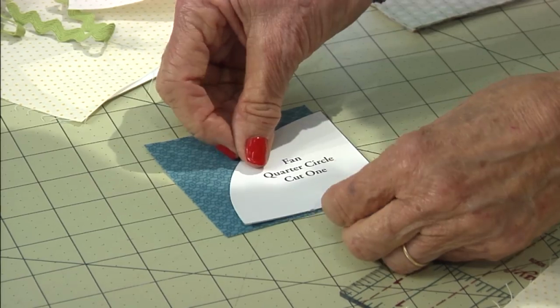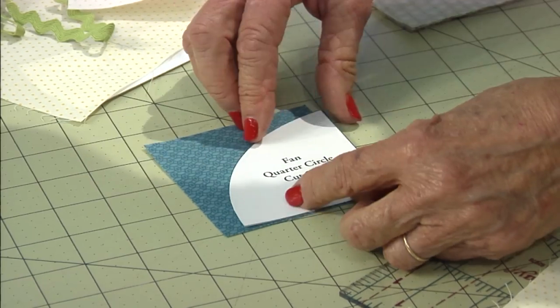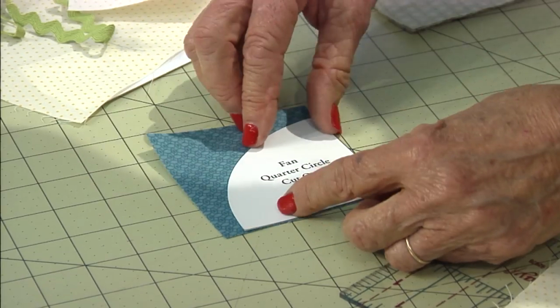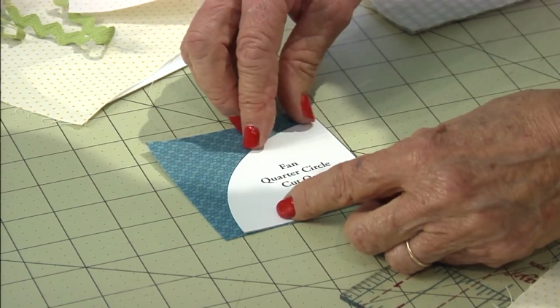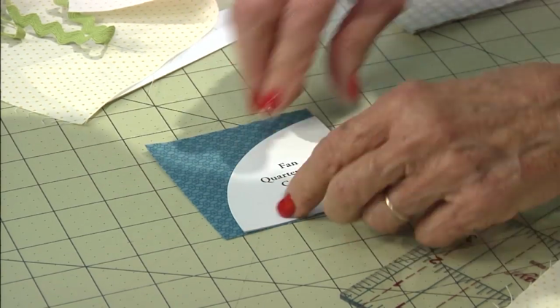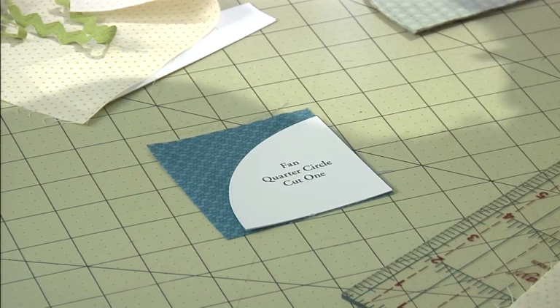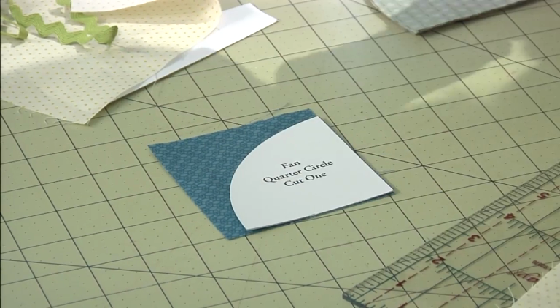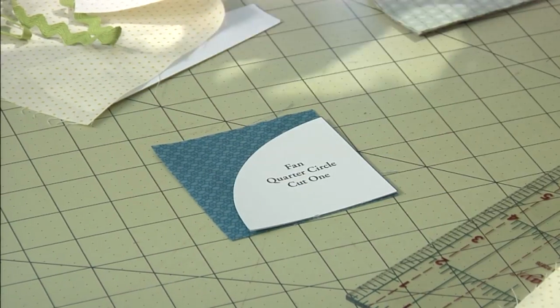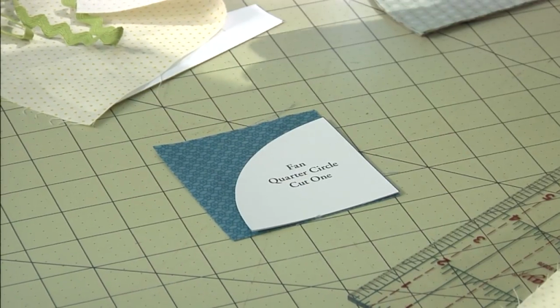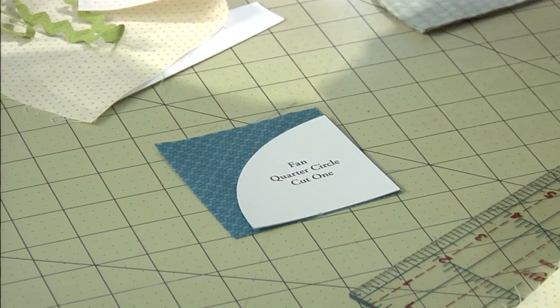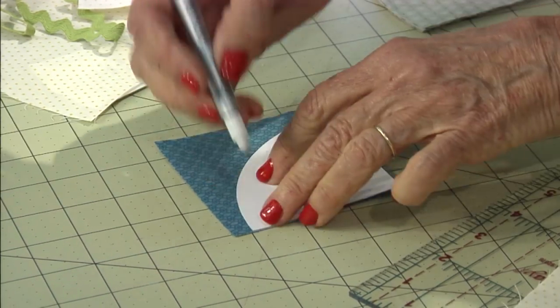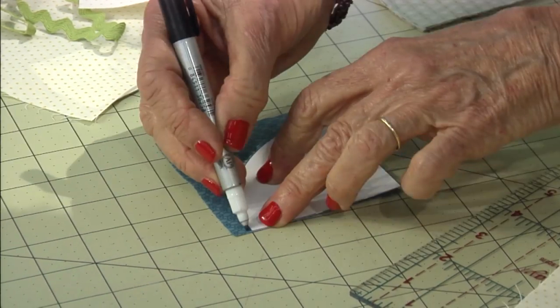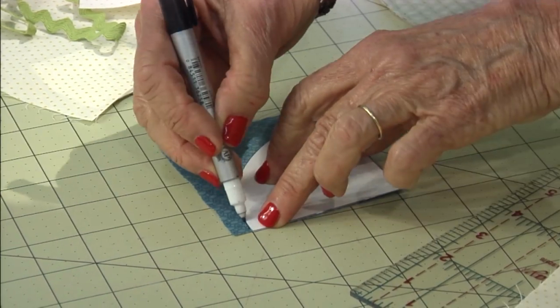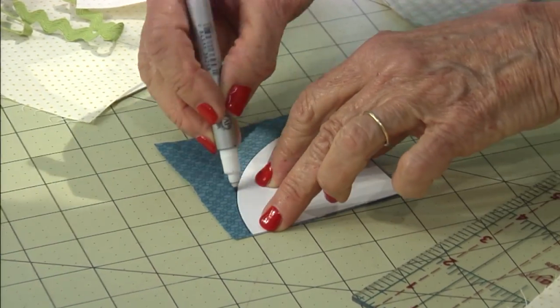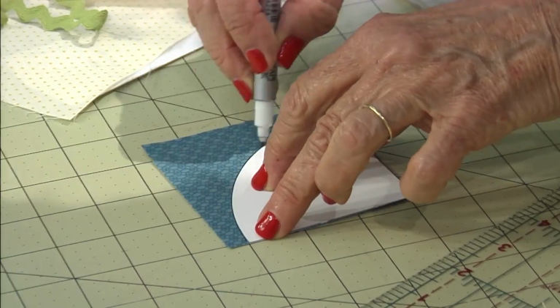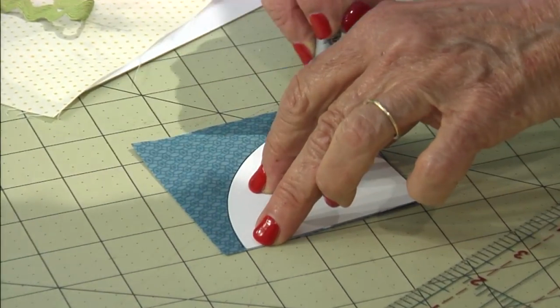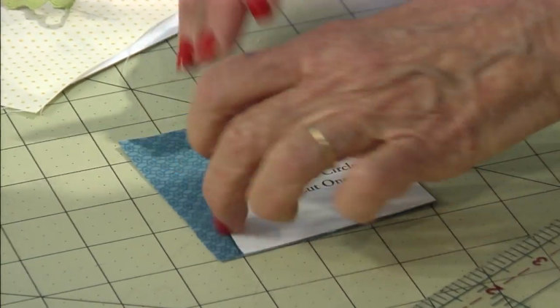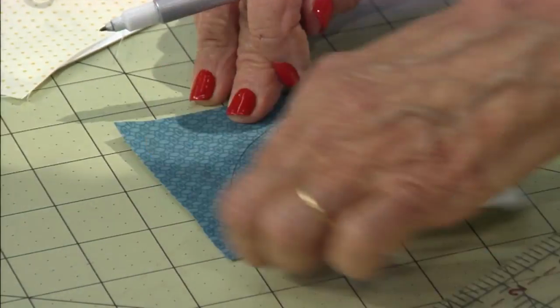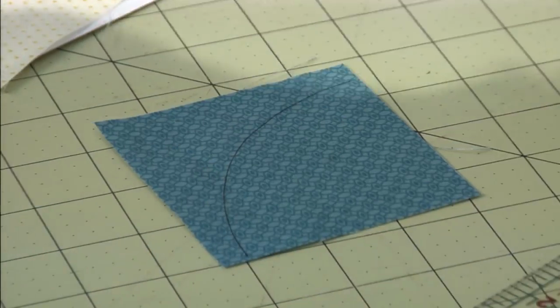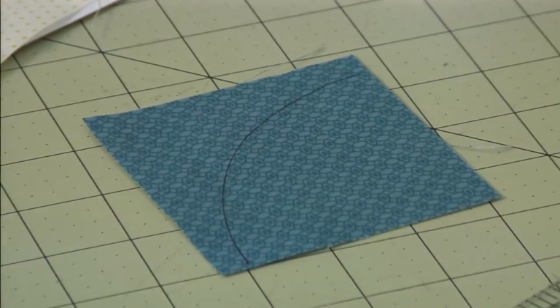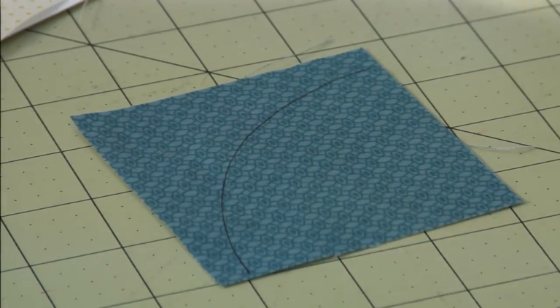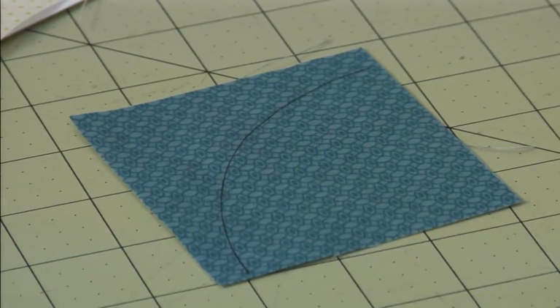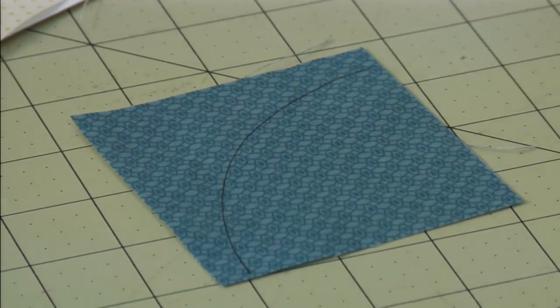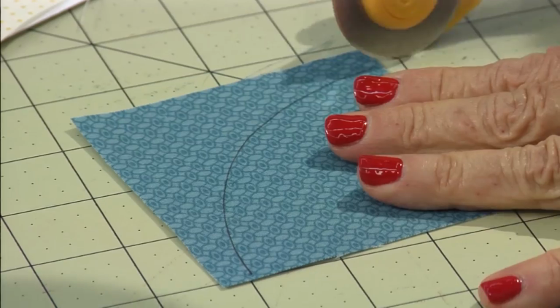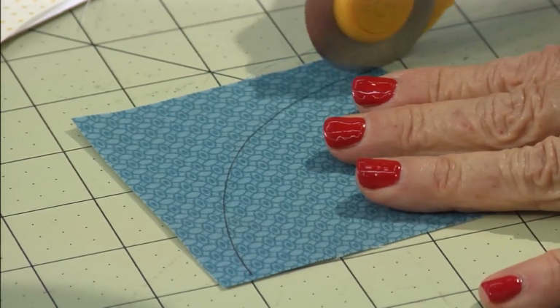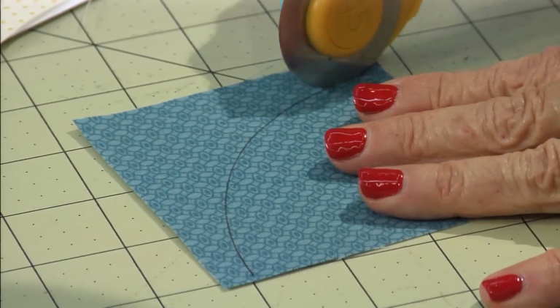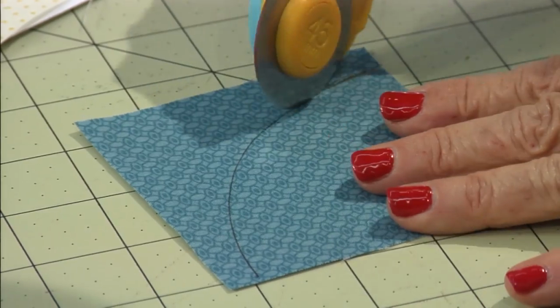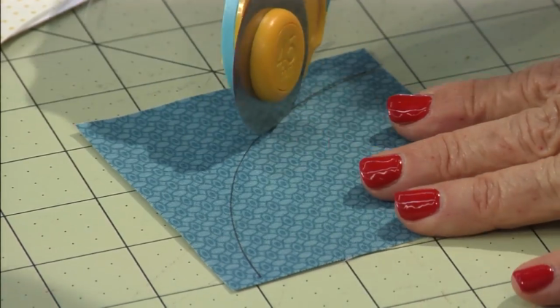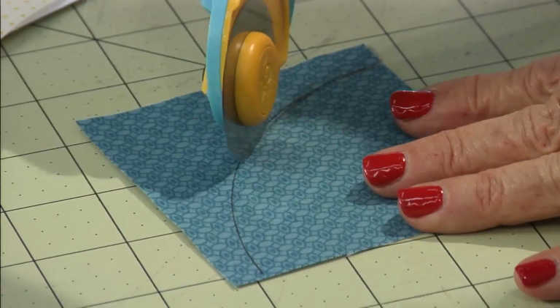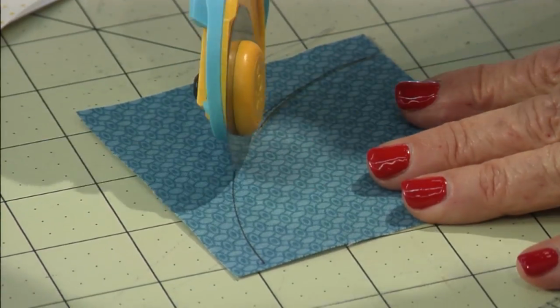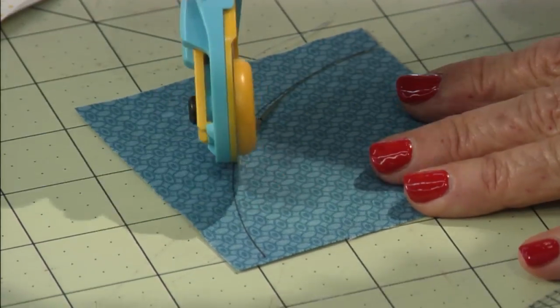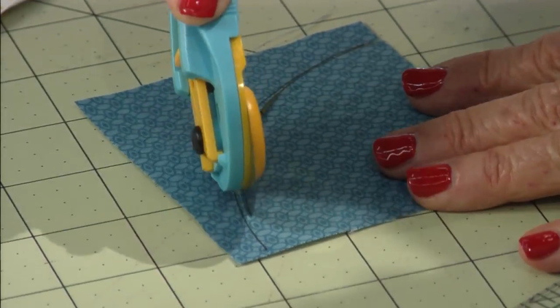This is the quarter circle. Just trace the quarter circle on there. Cut that out.